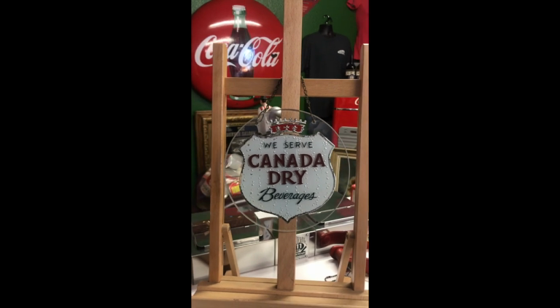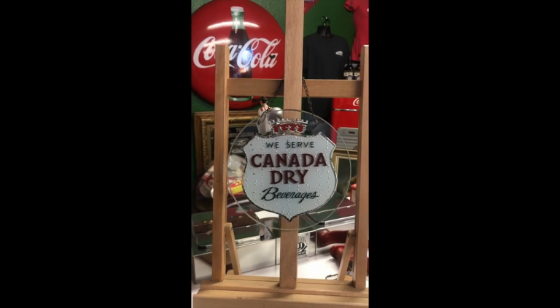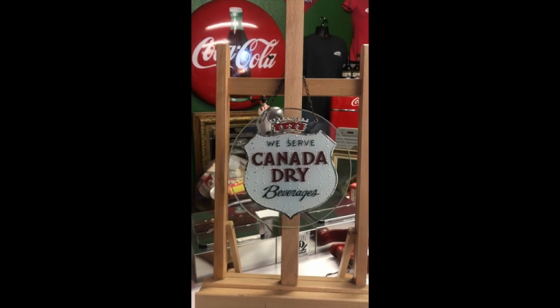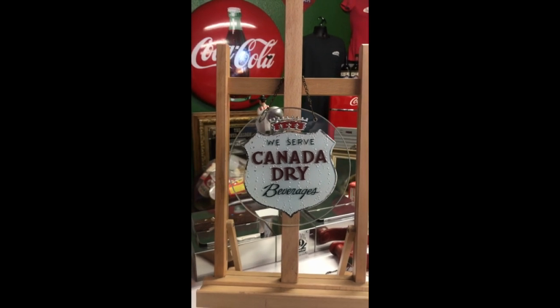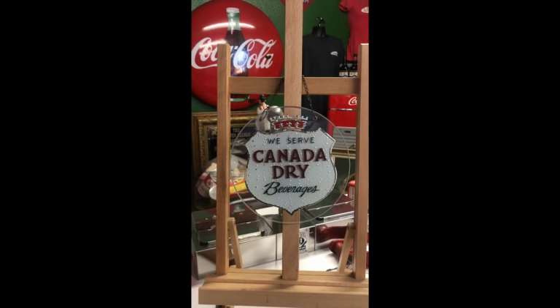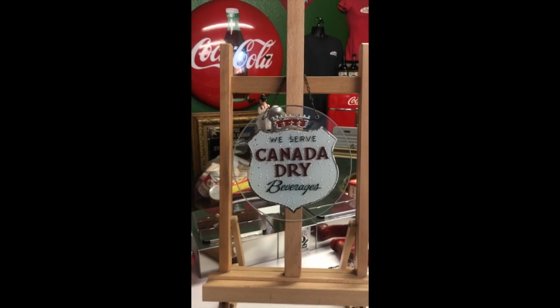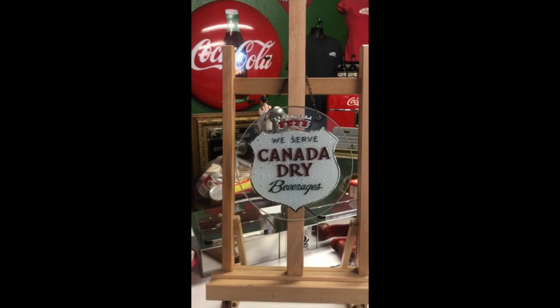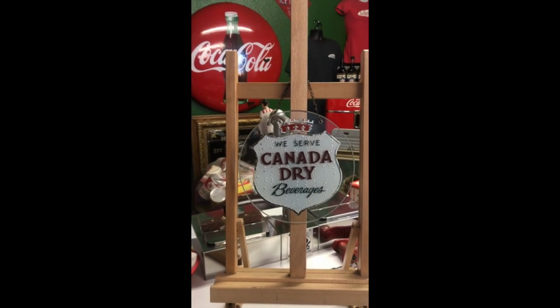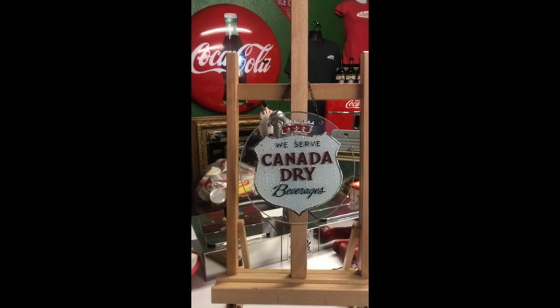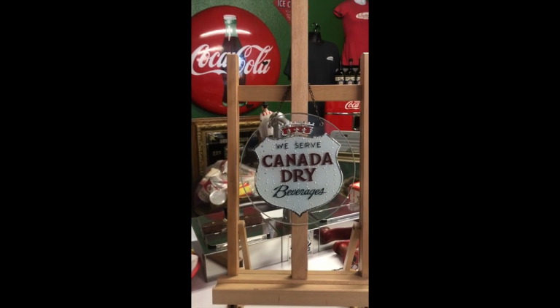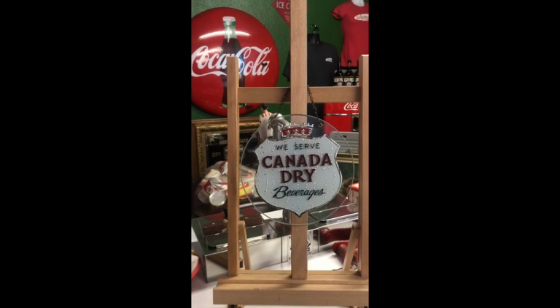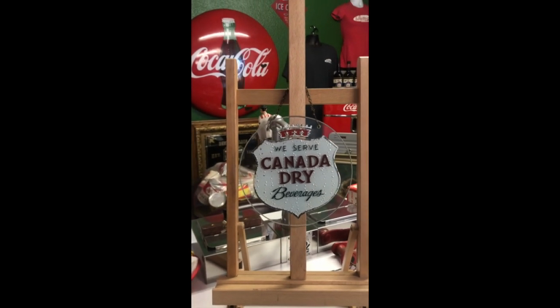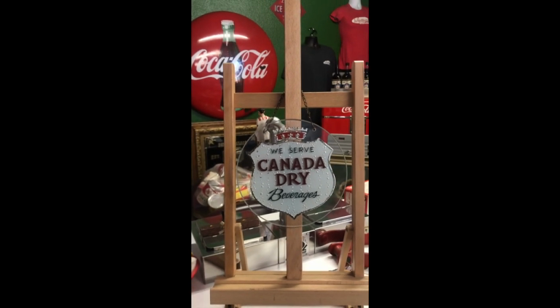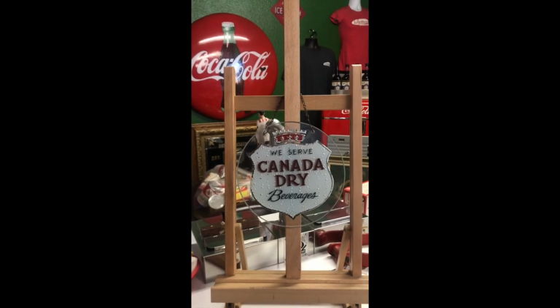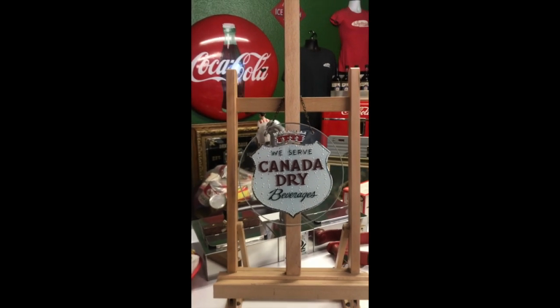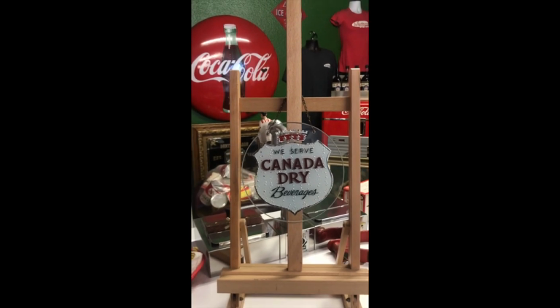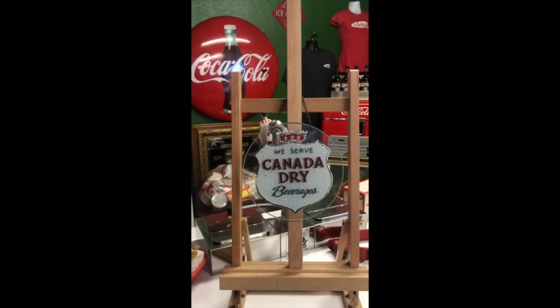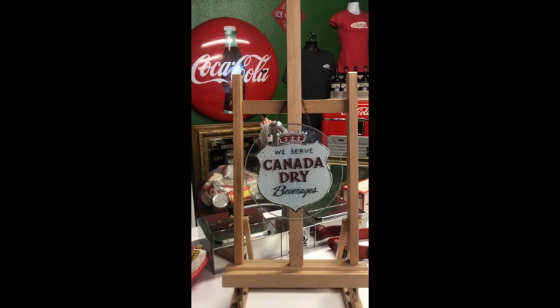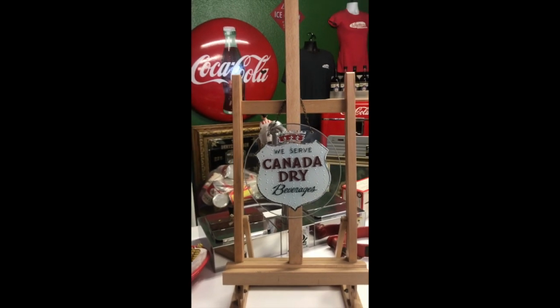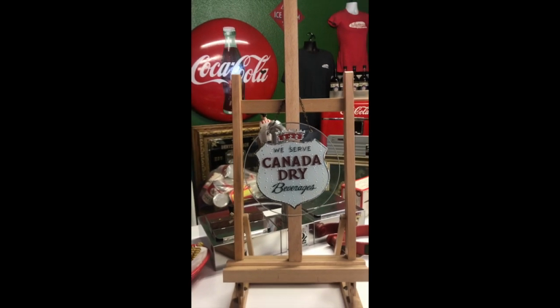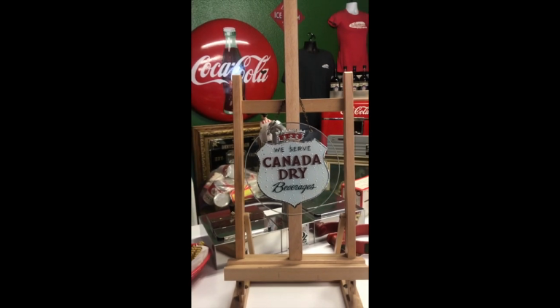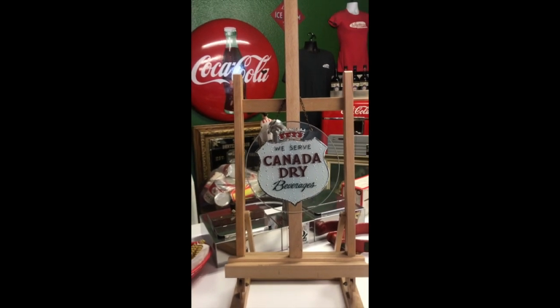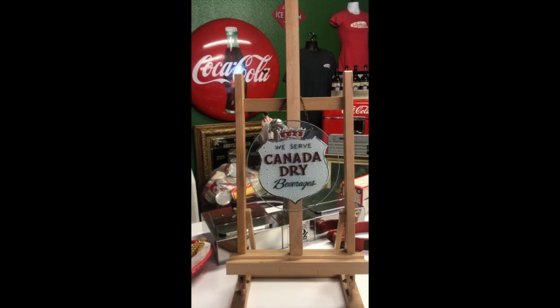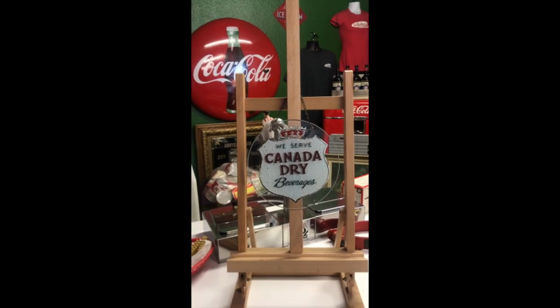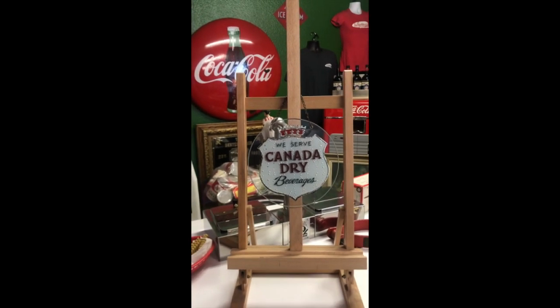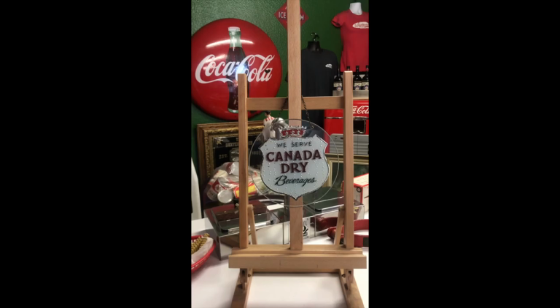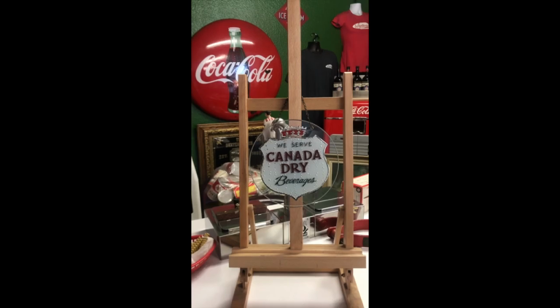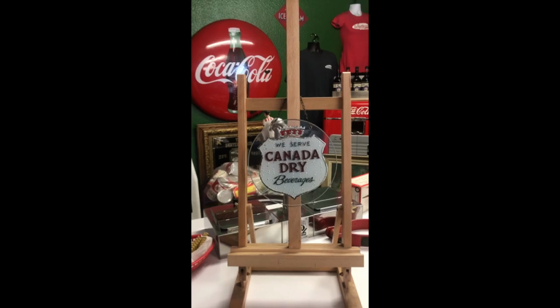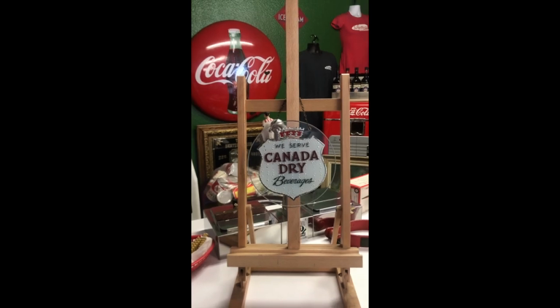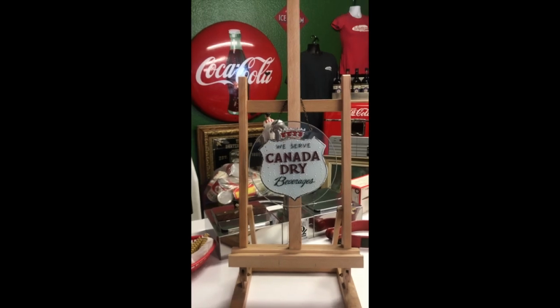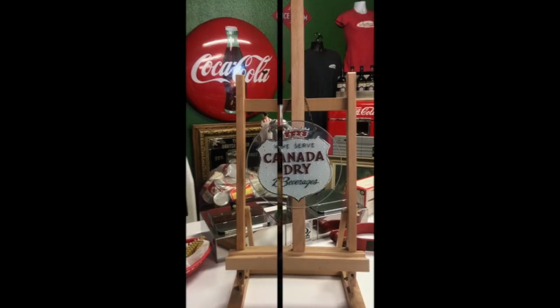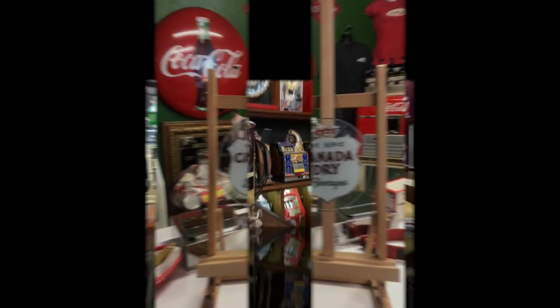If you are into Canada Dry, Canada in general, or vintage advertising, this is for you.